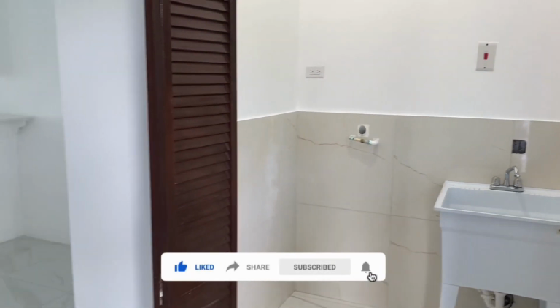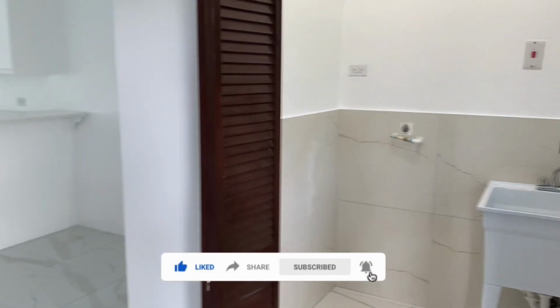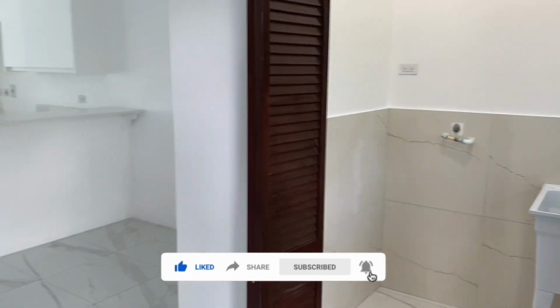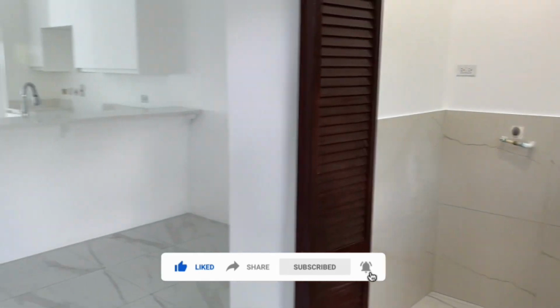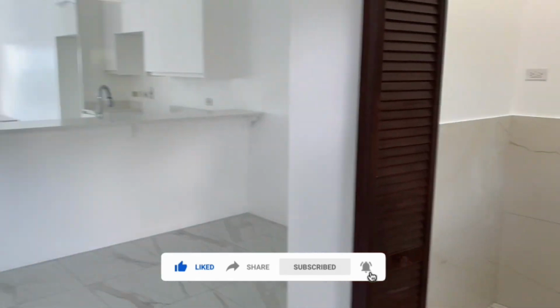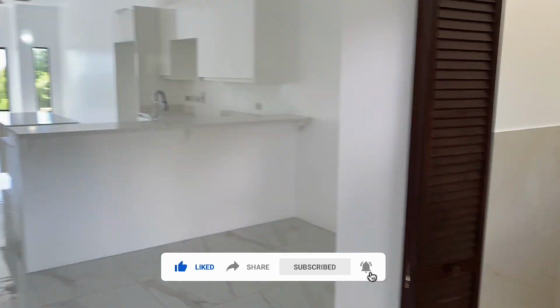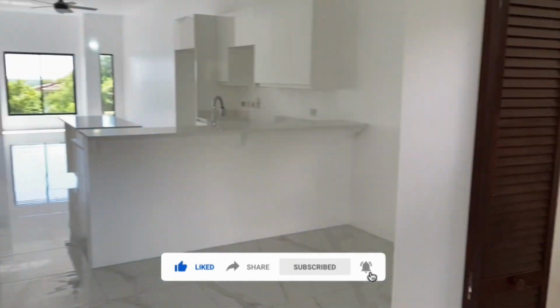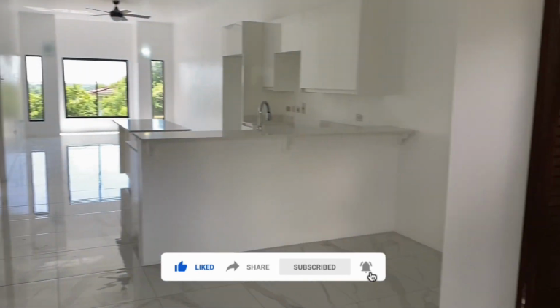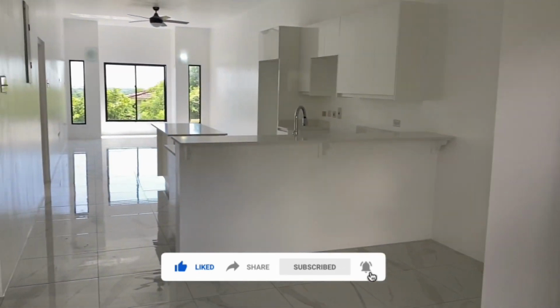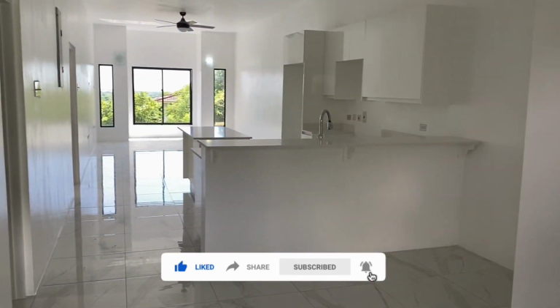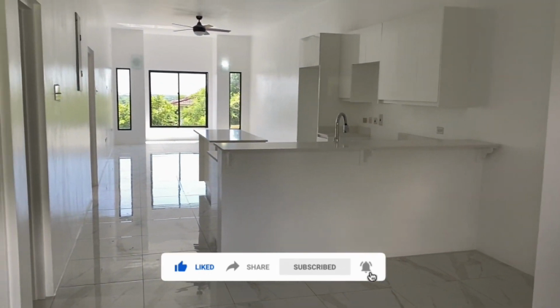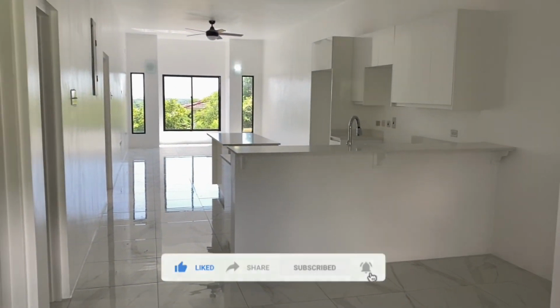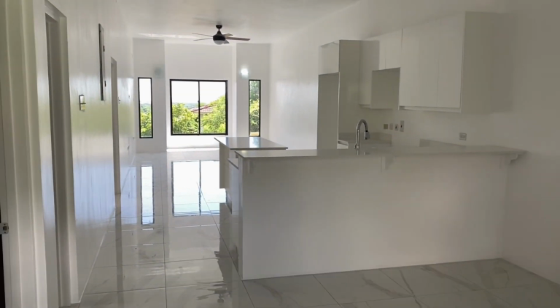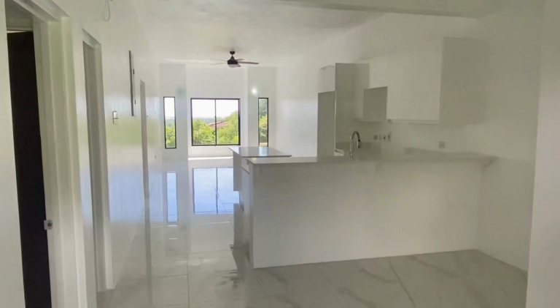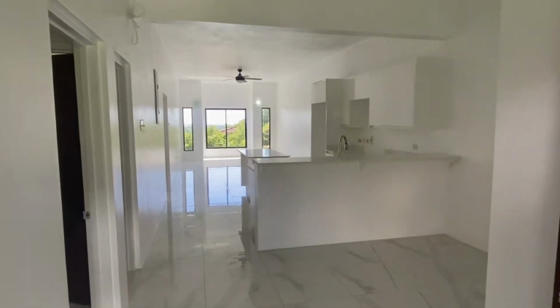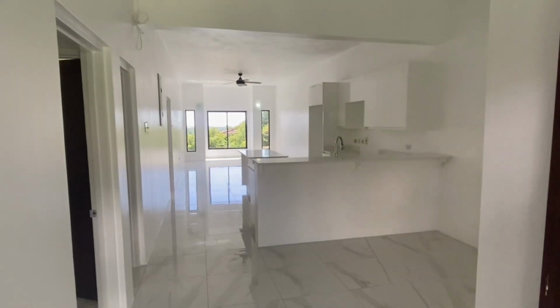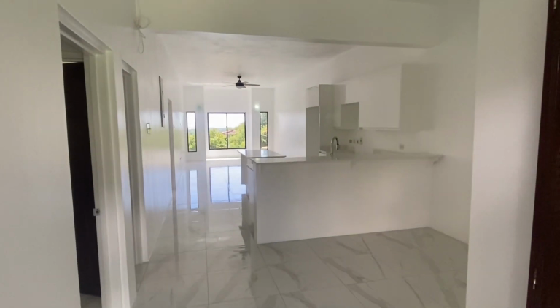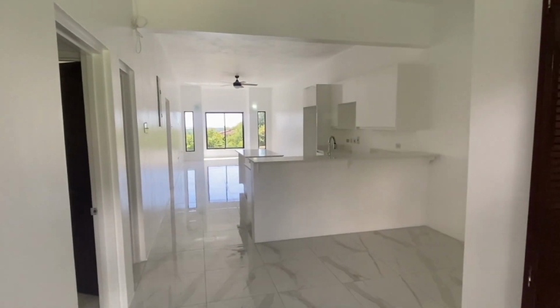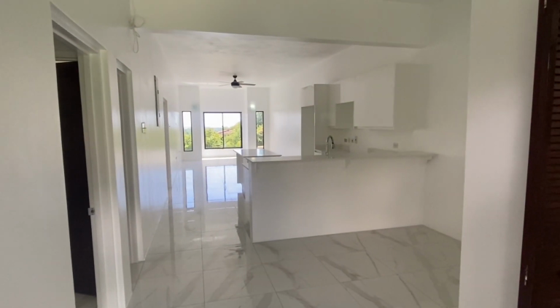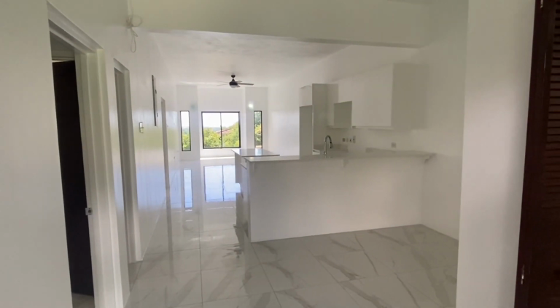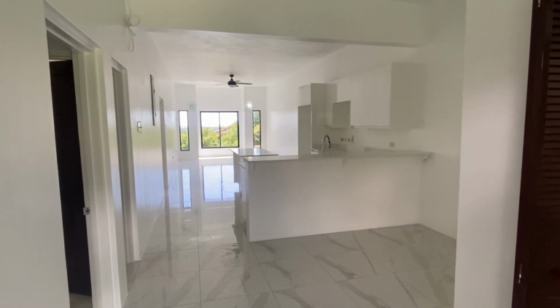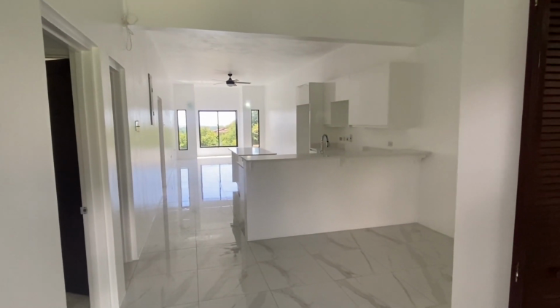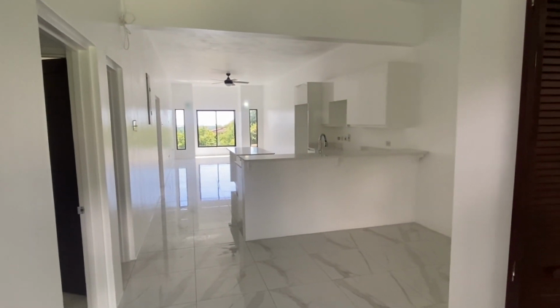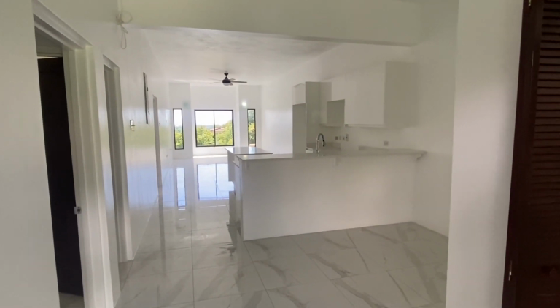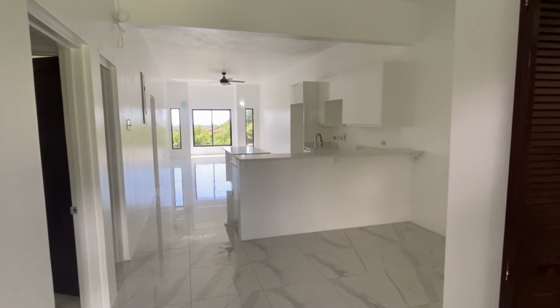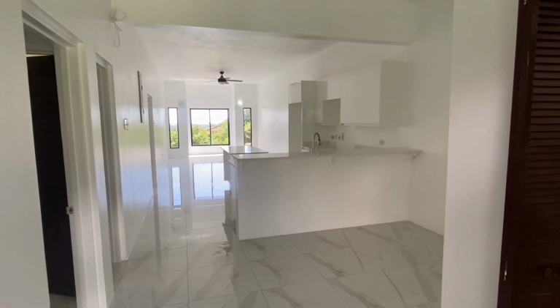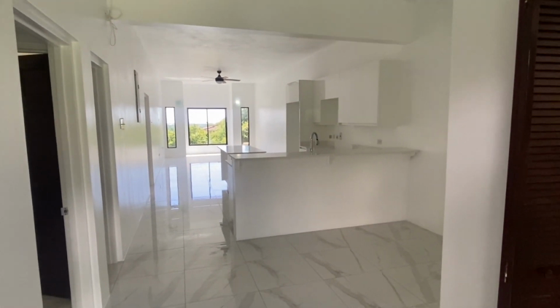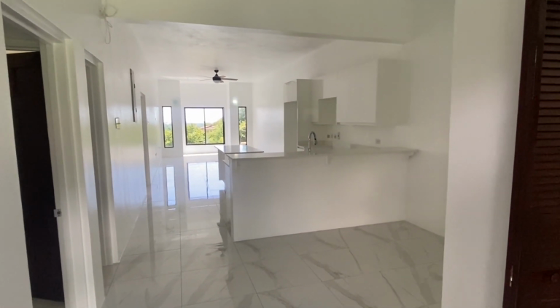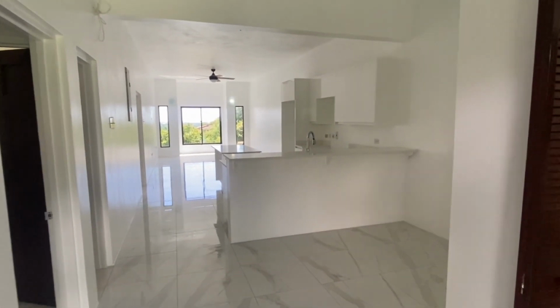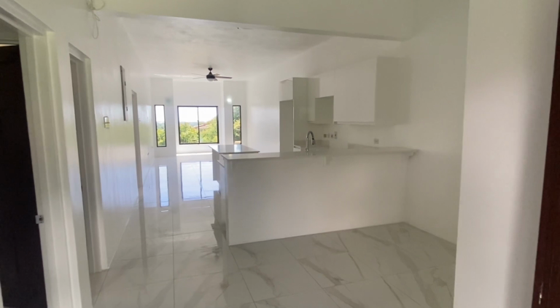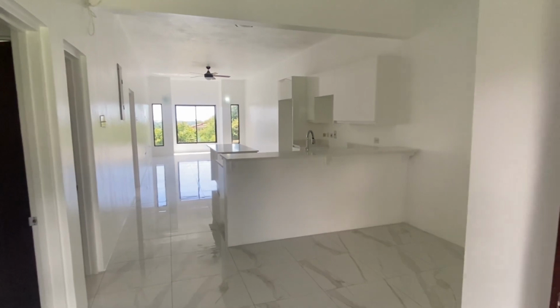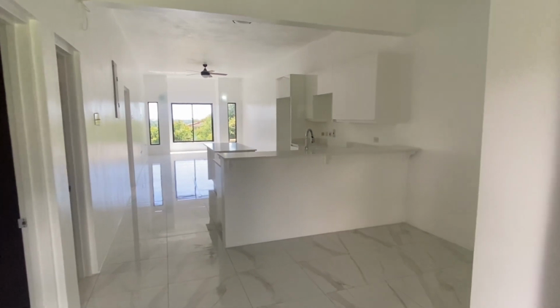Let's now take a look at the open concept living, dining and kitchen area.